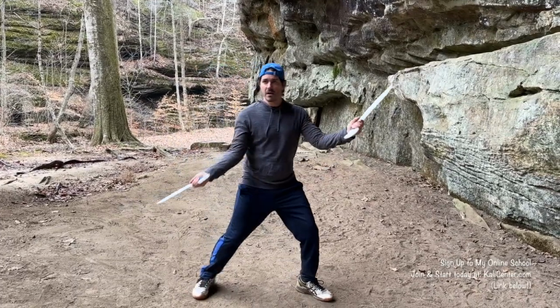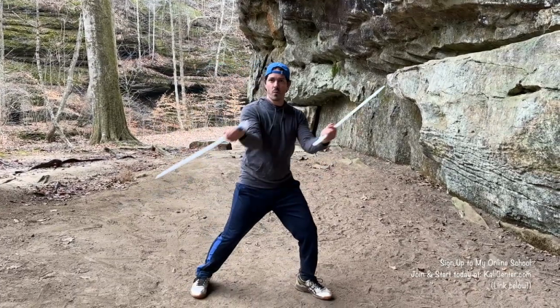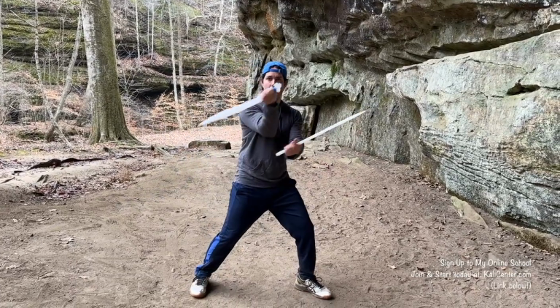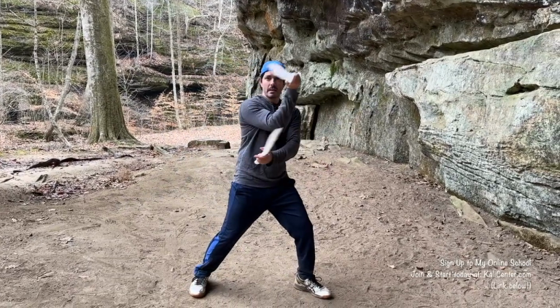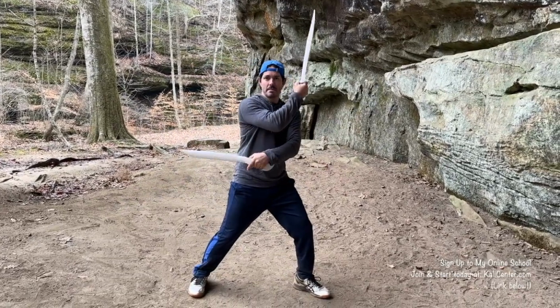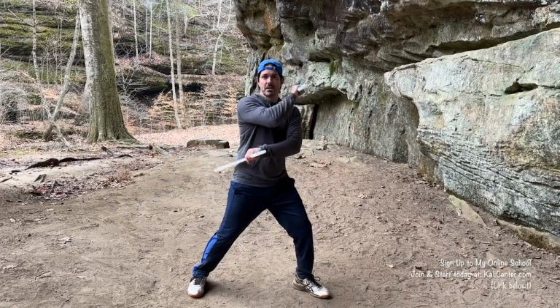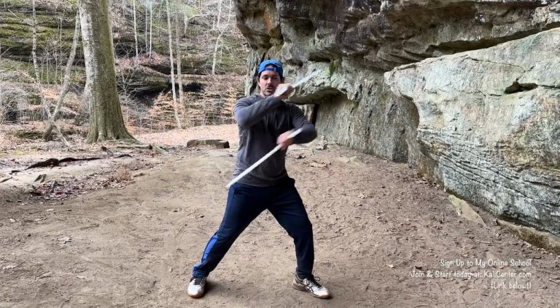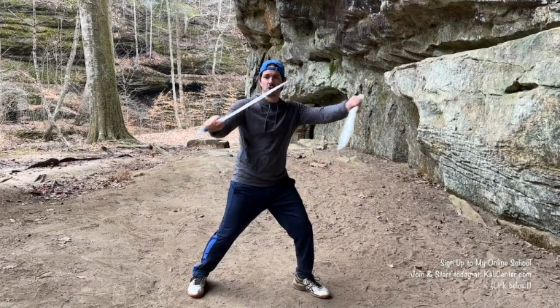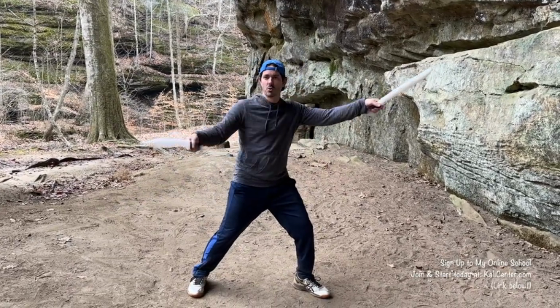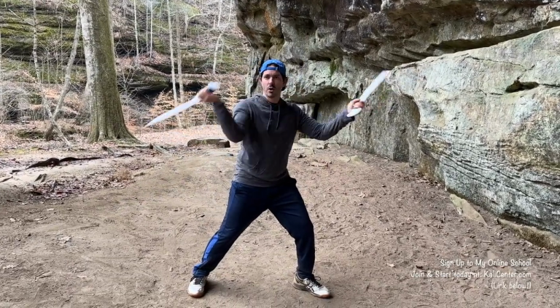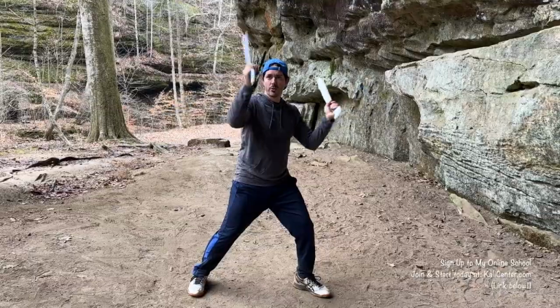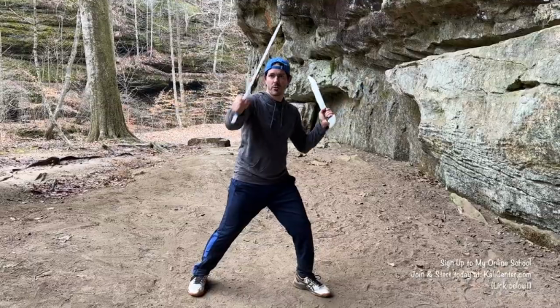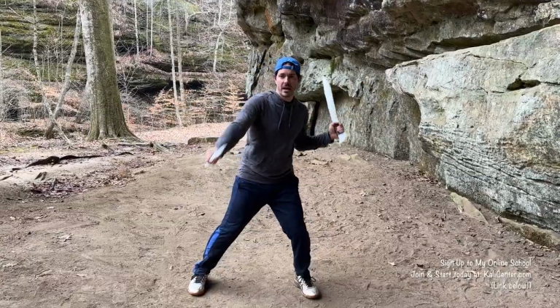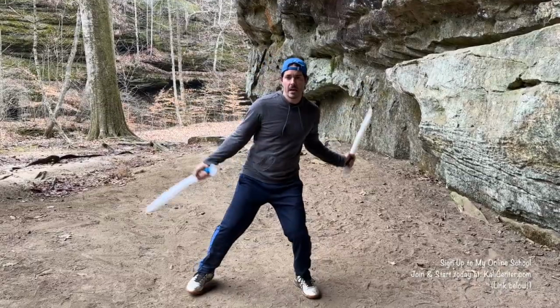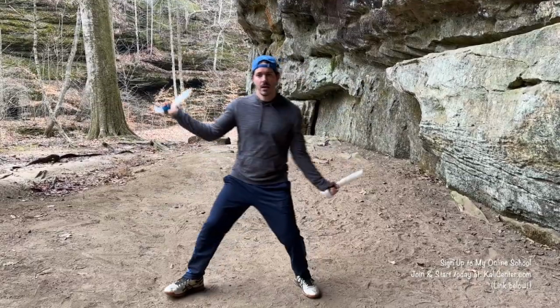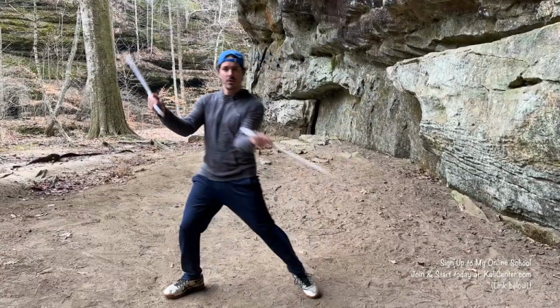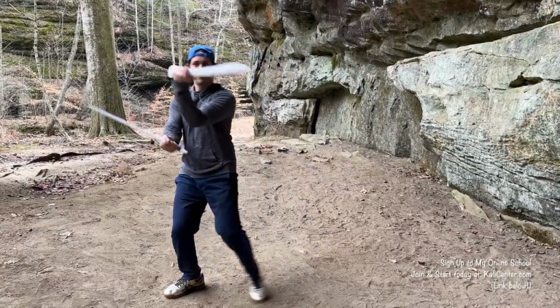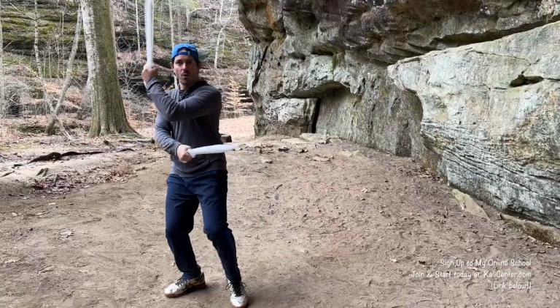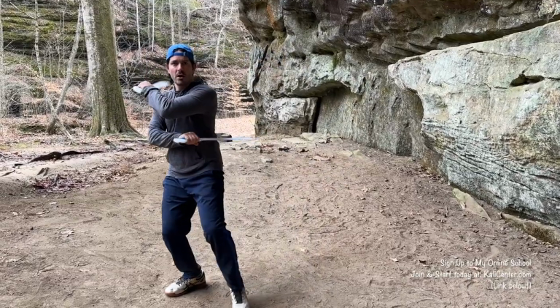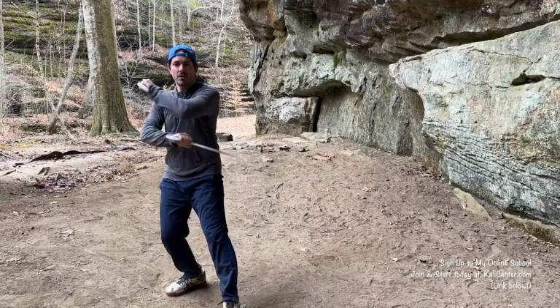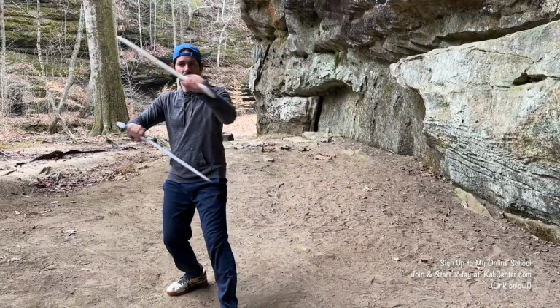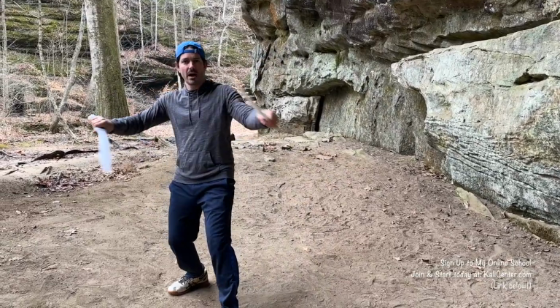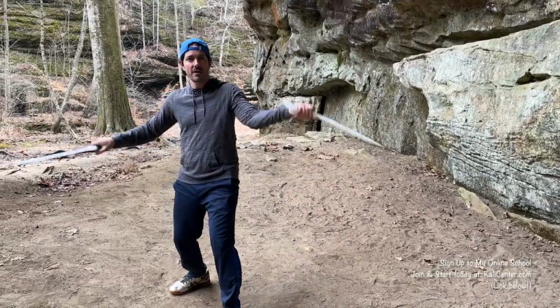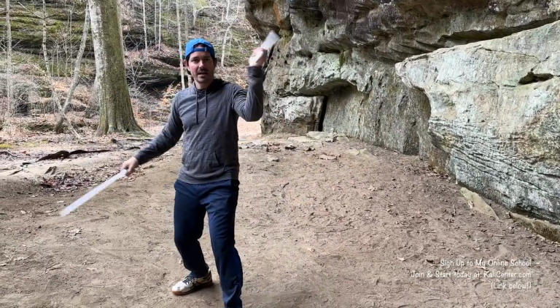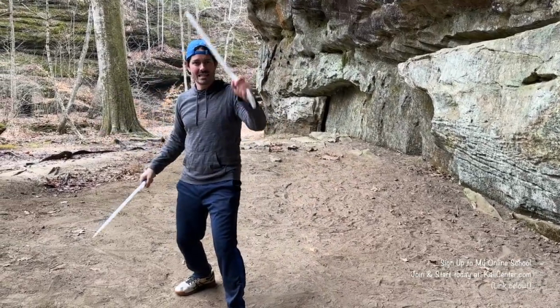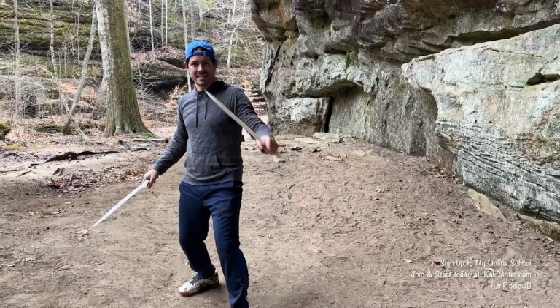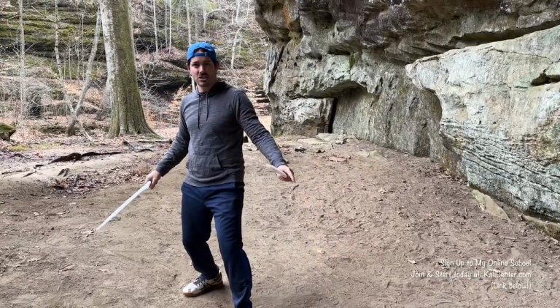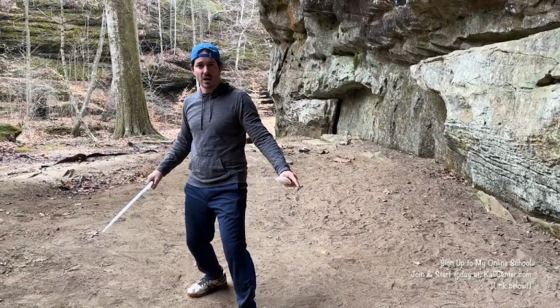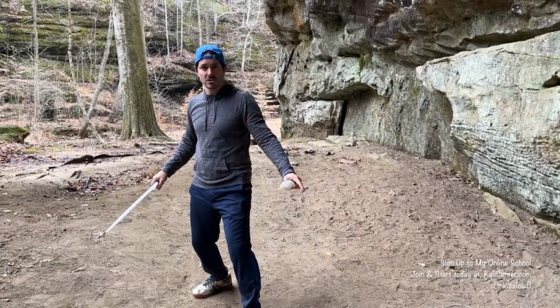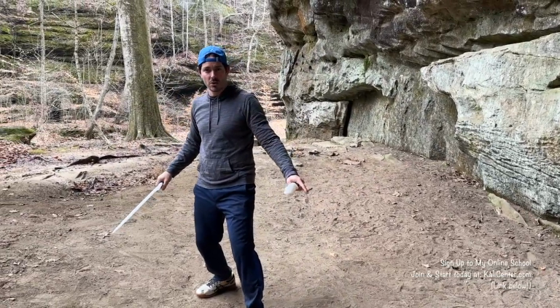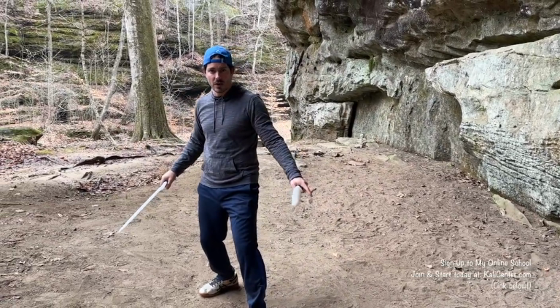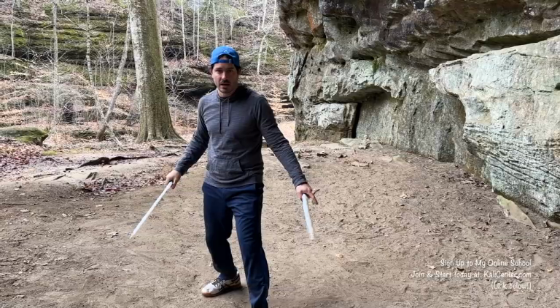We have one, two, three, four, five, six strikes total right here.